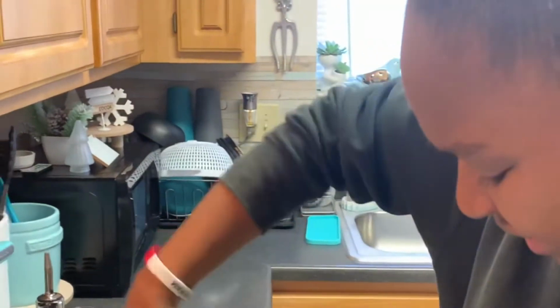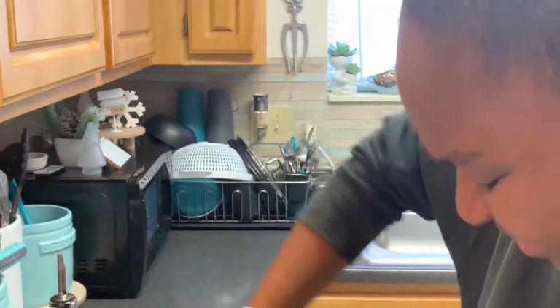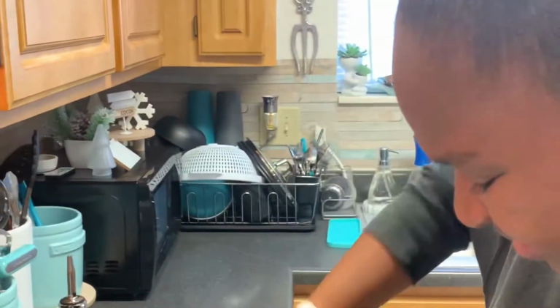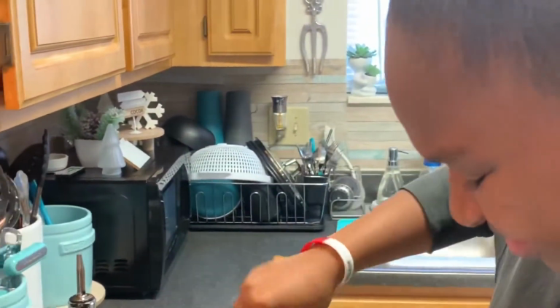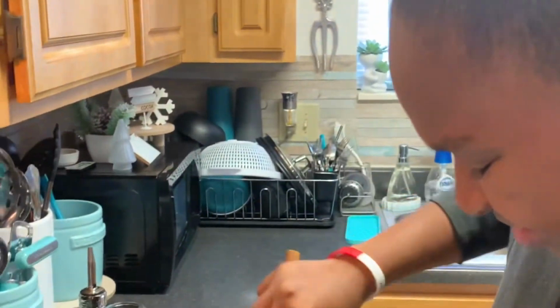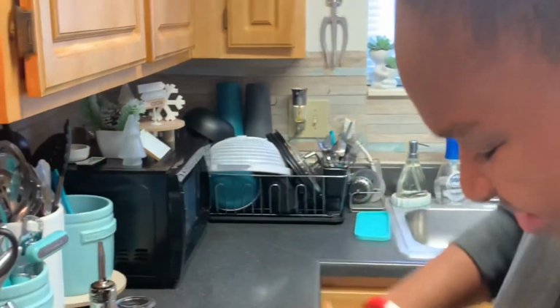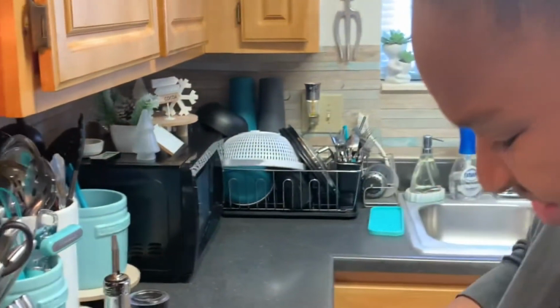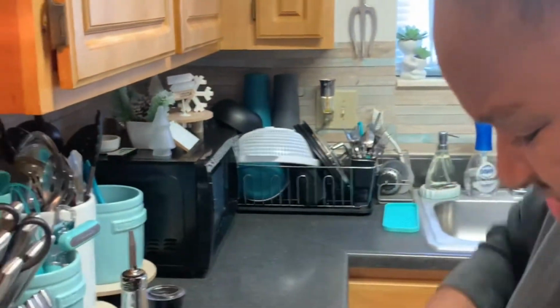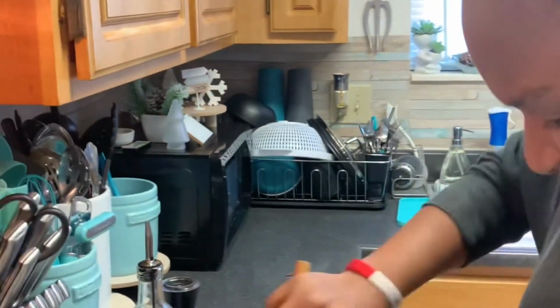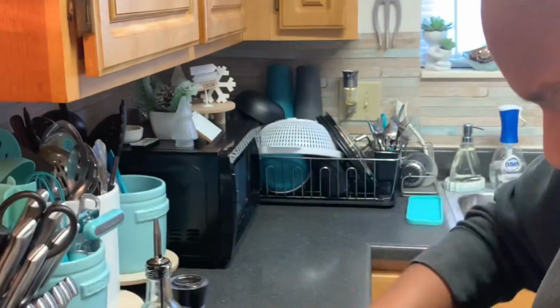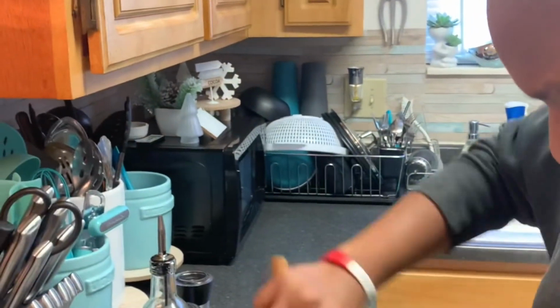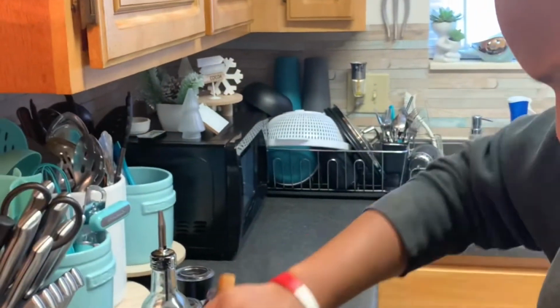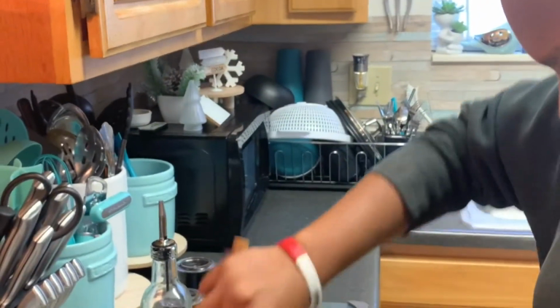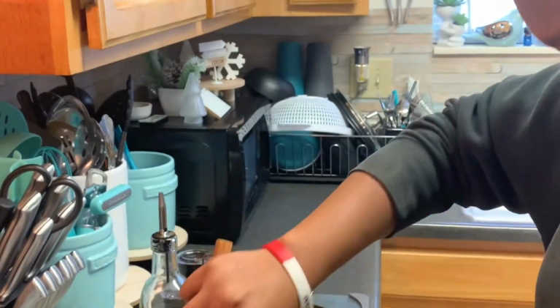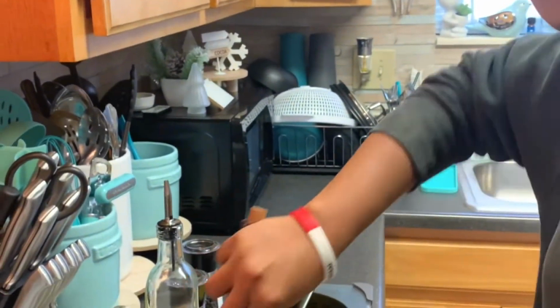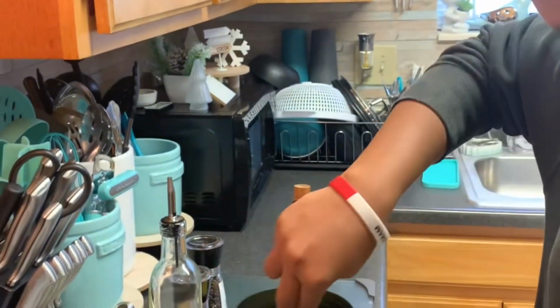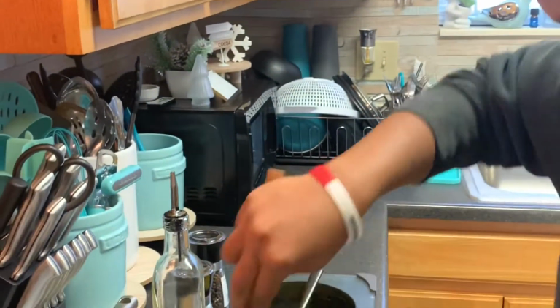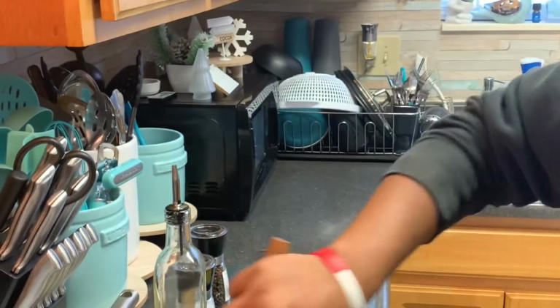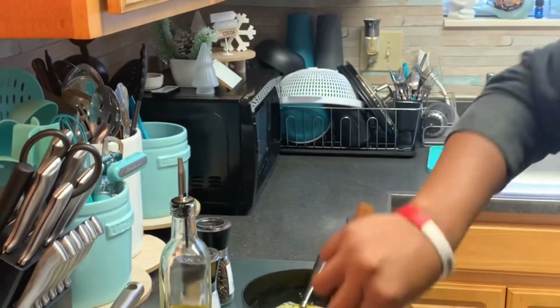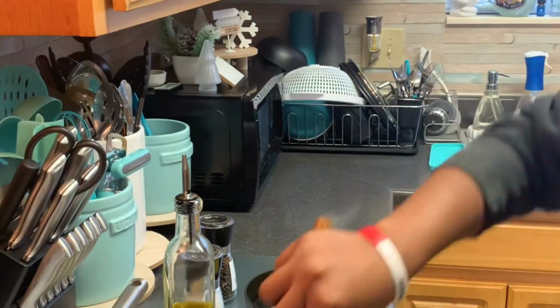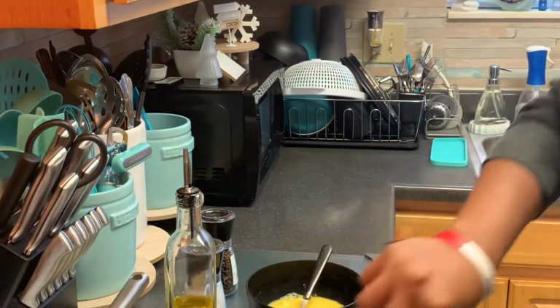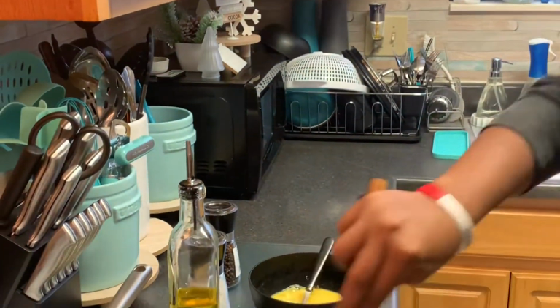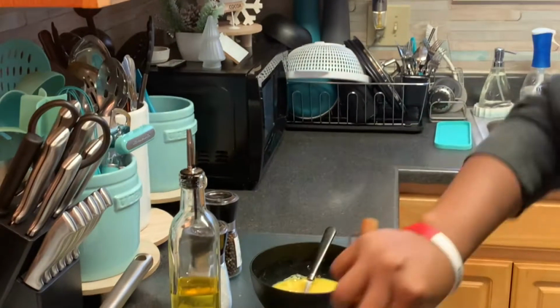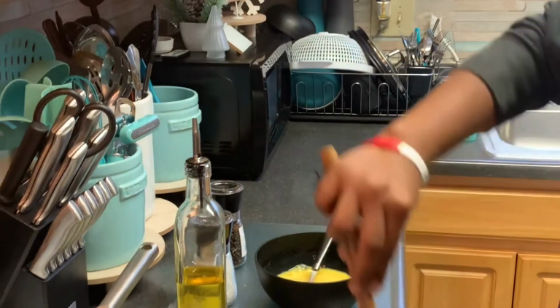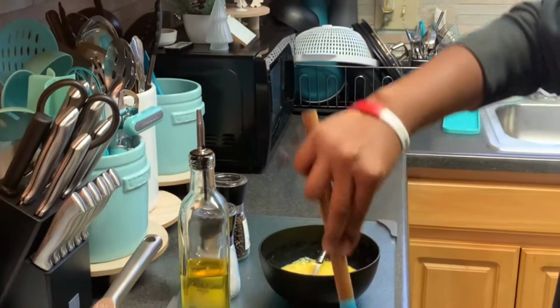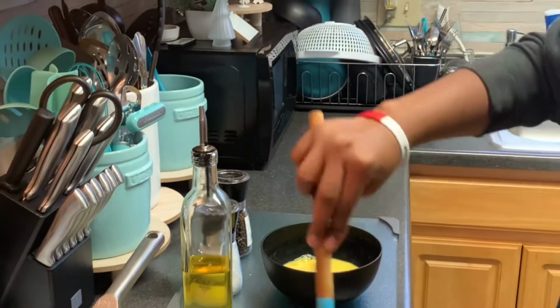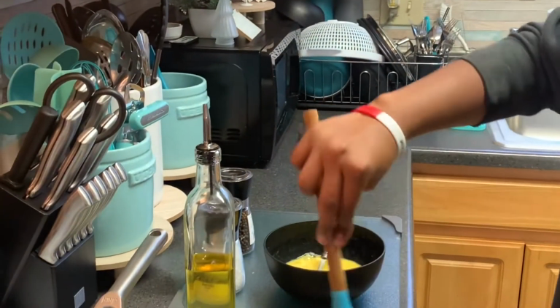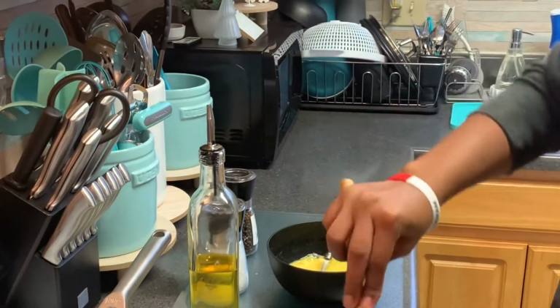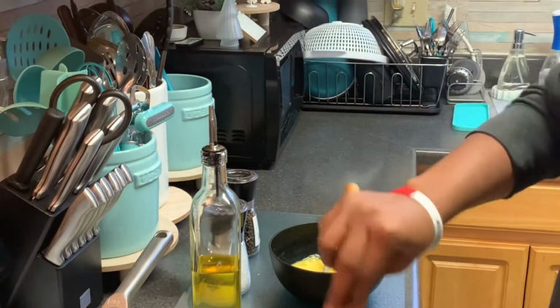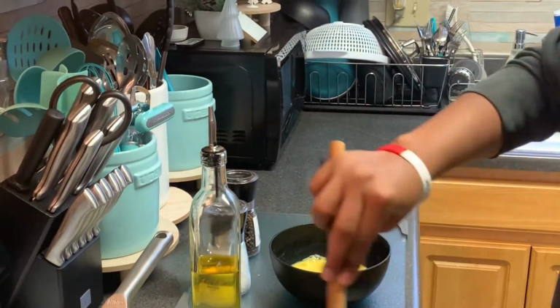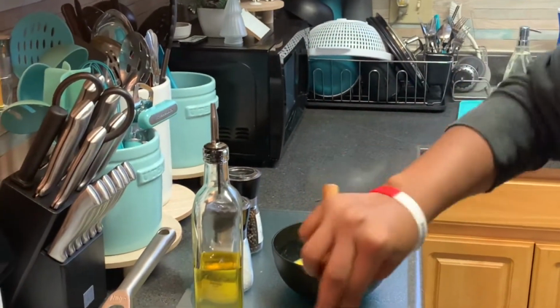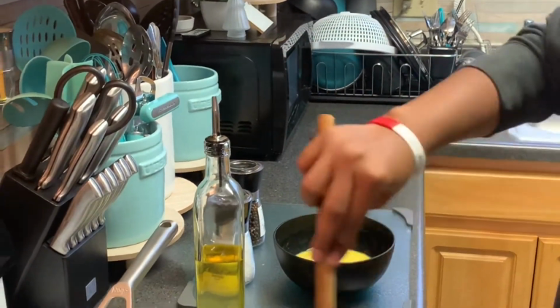Okay y'all, so as y'all can see, she loves how to cook. So I'm gonna let y'all know how this breakfast tastes.